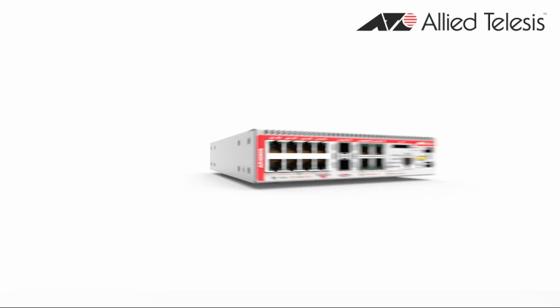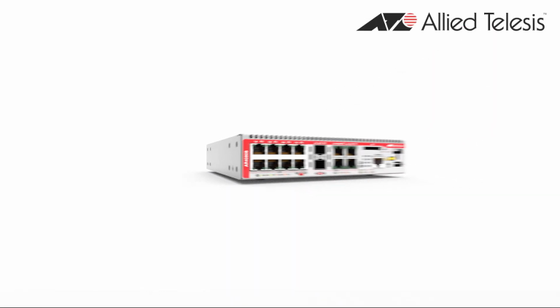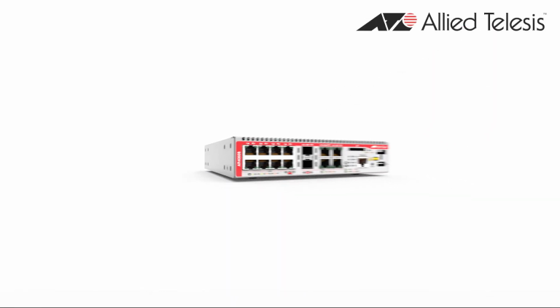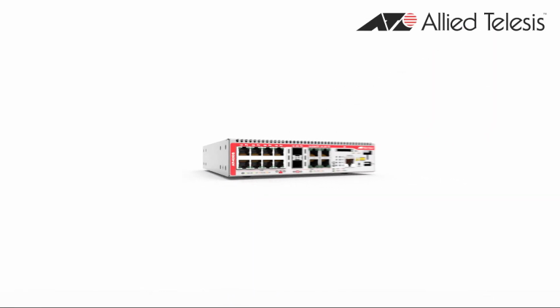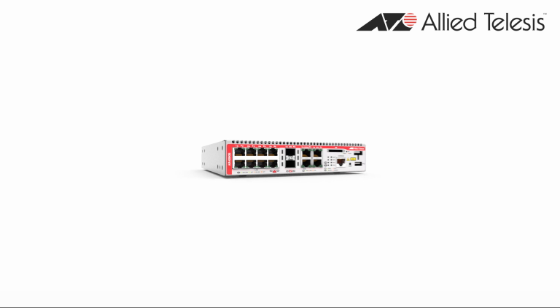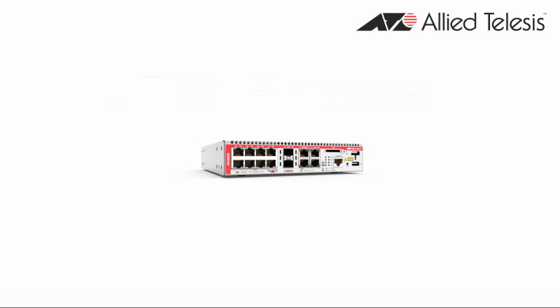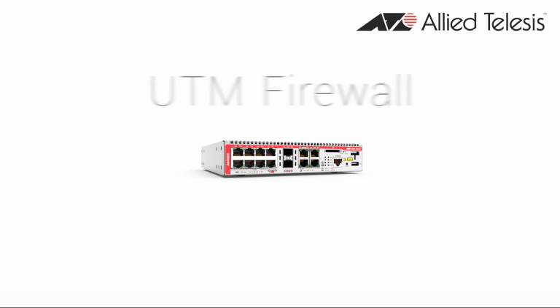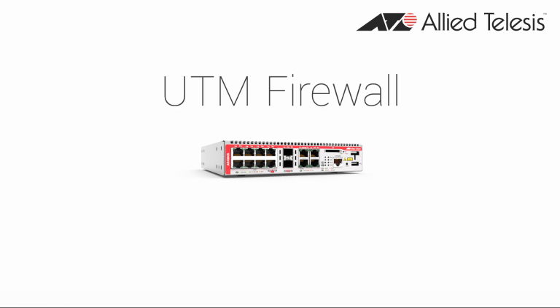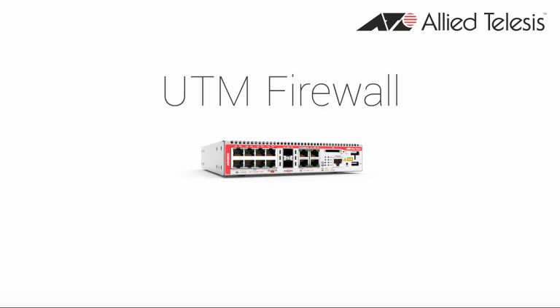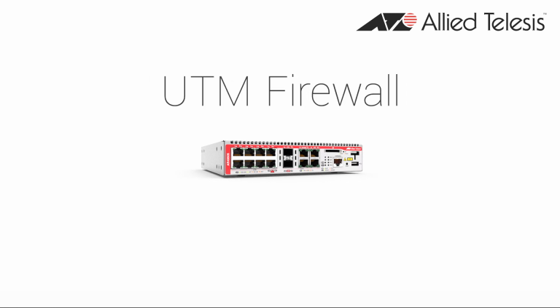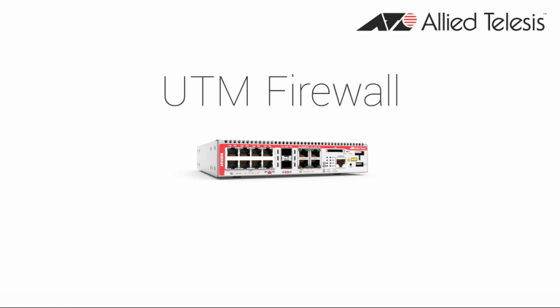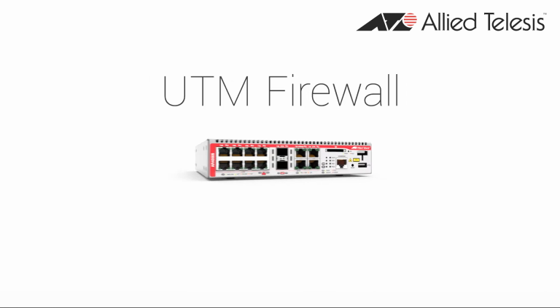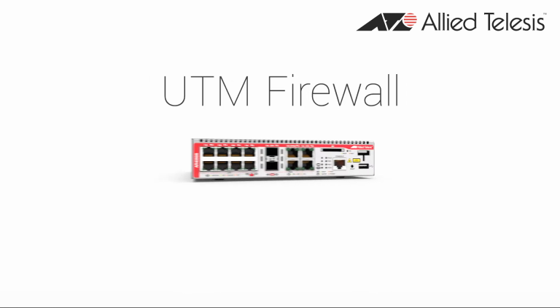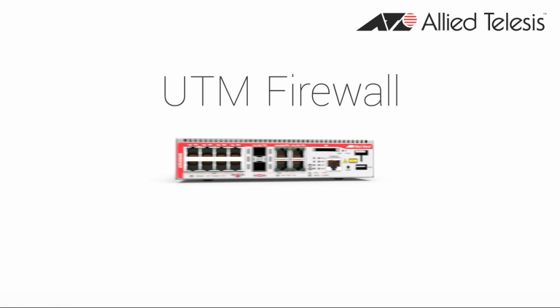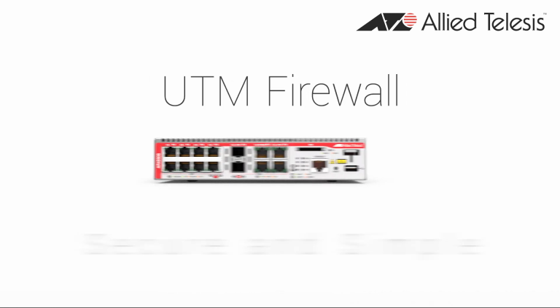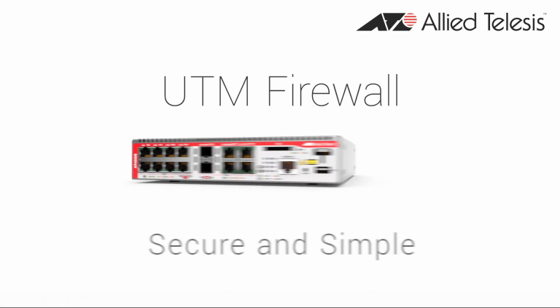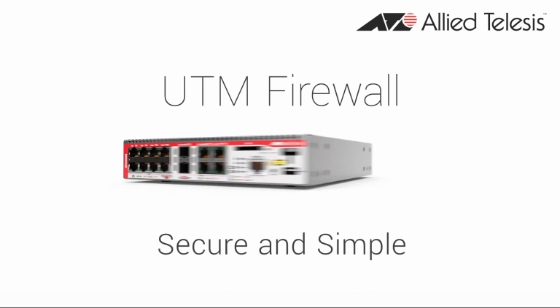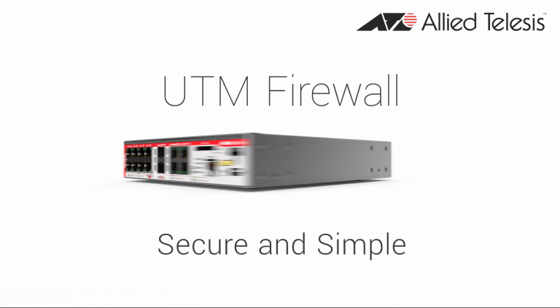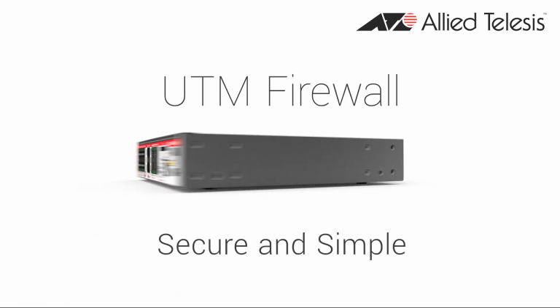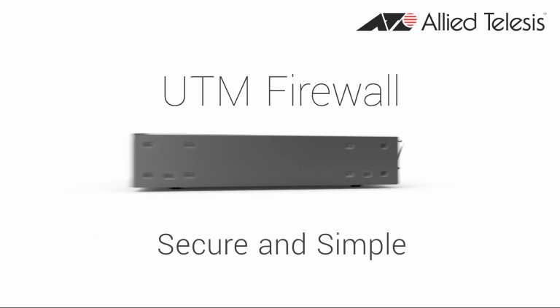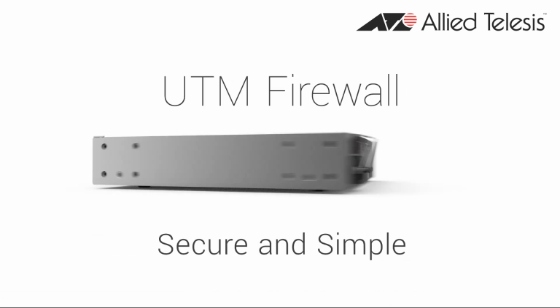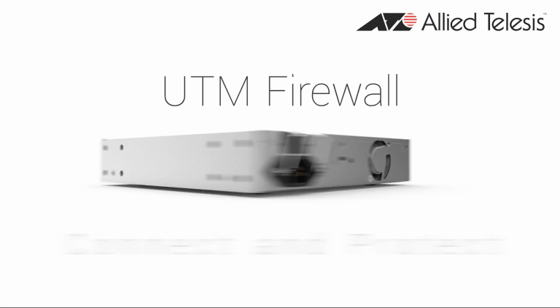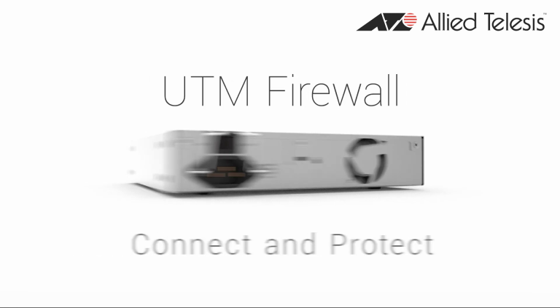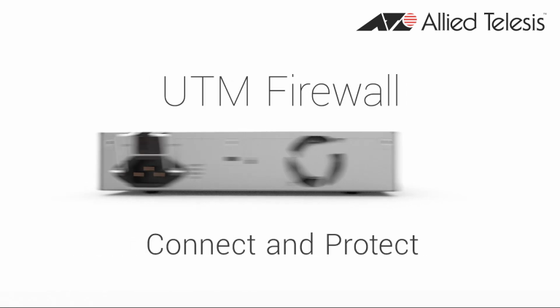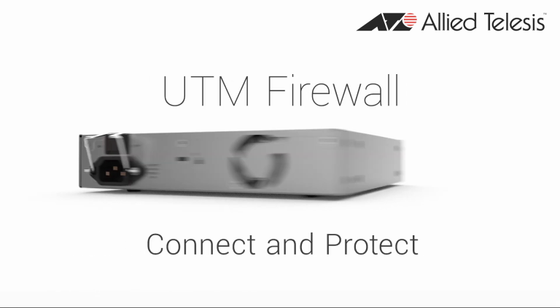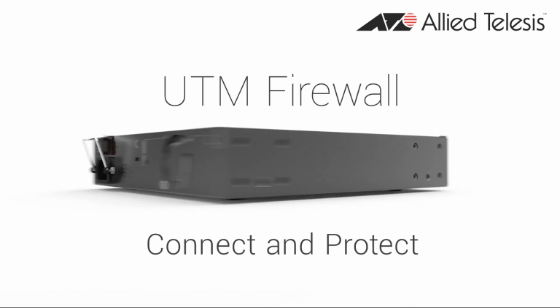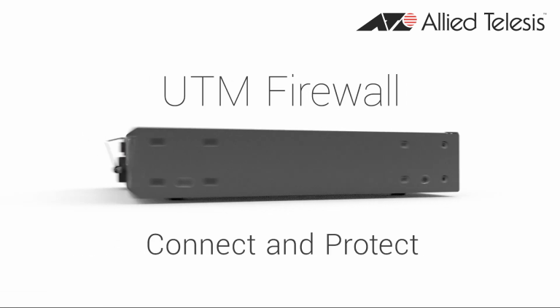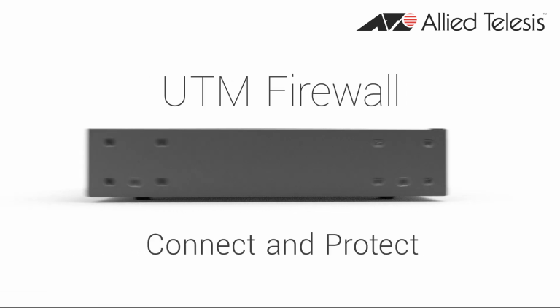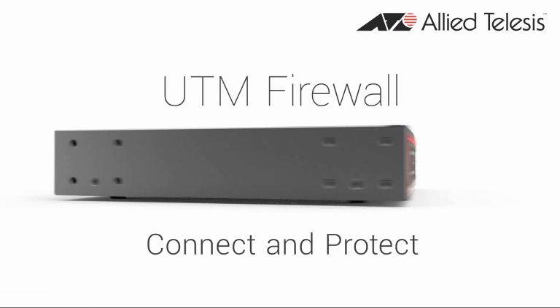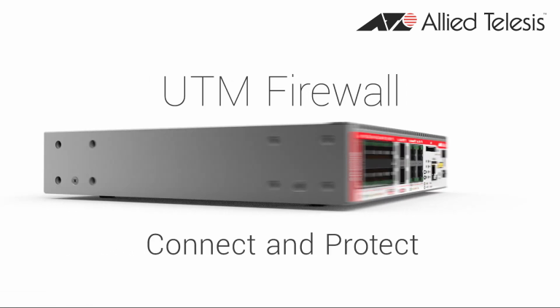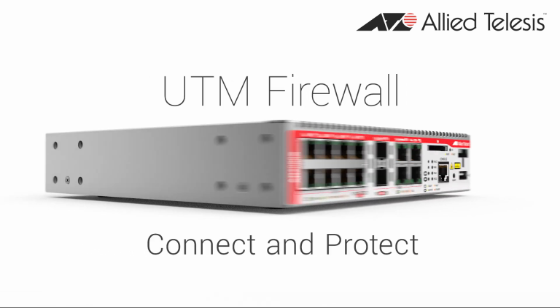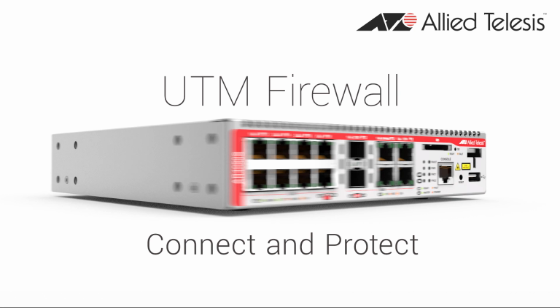So choose an Allied Telesis UTM firewall — the secure and simple way to connect and protect your business.